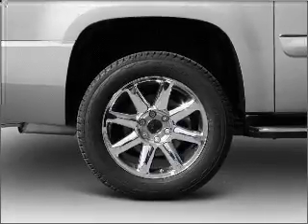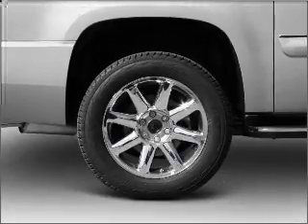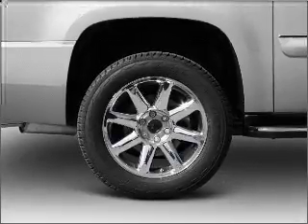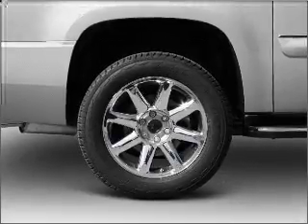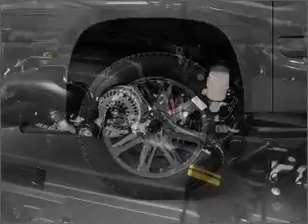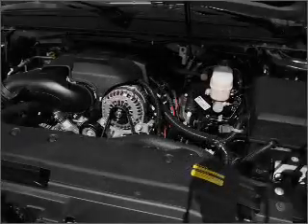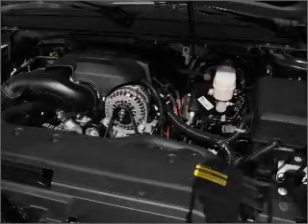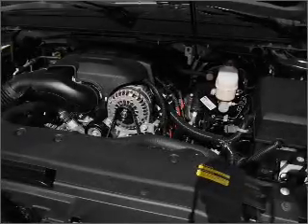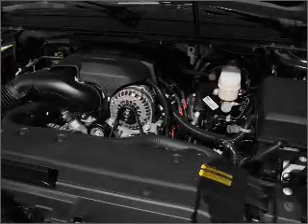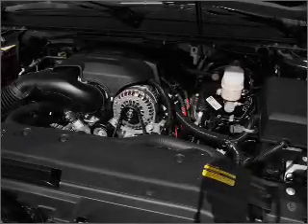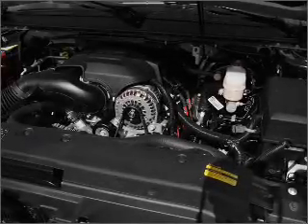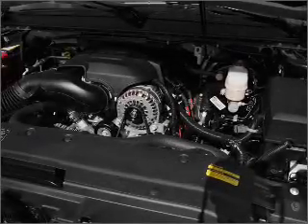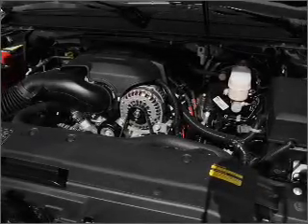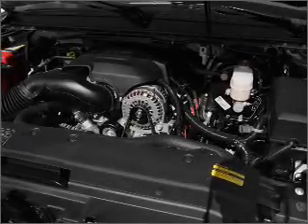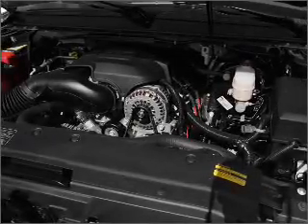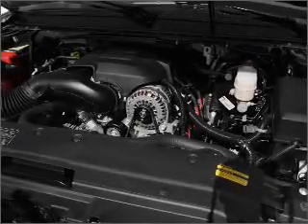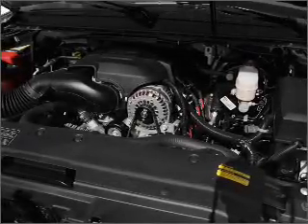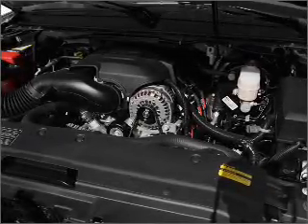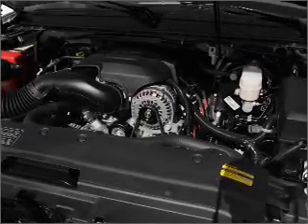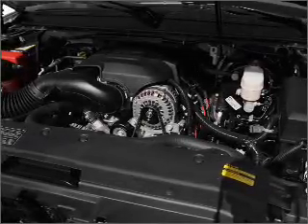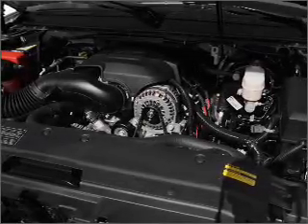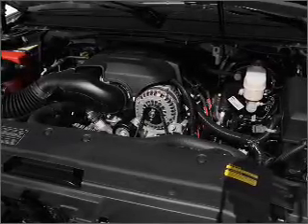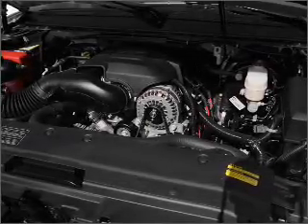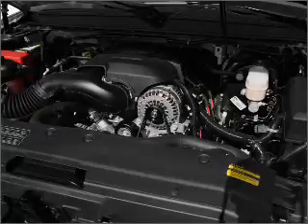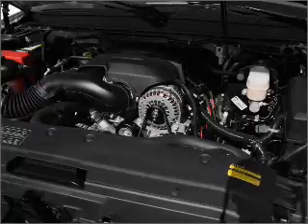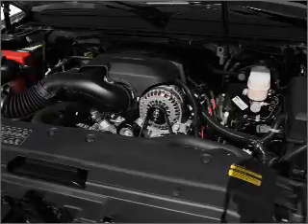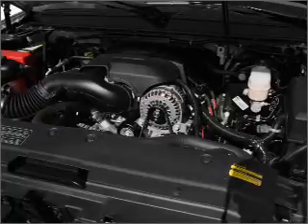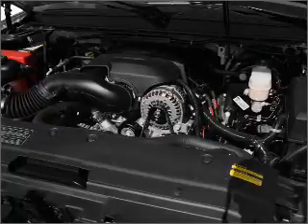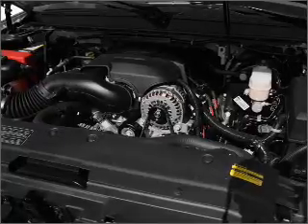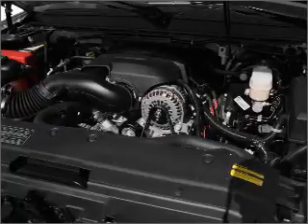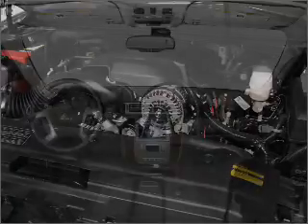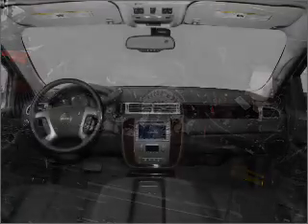Heated seats are a desirable comfort feature. Enjoy the flexibility of multi-zone temperature controls.